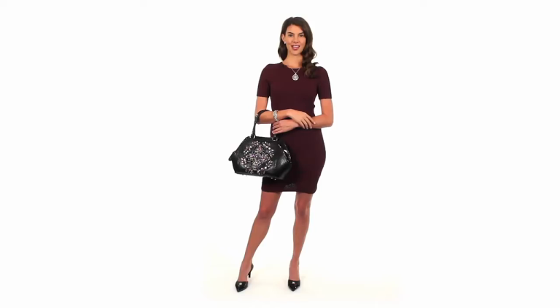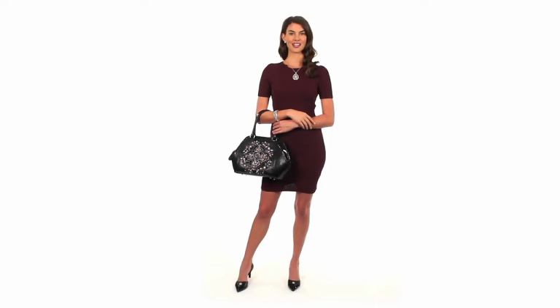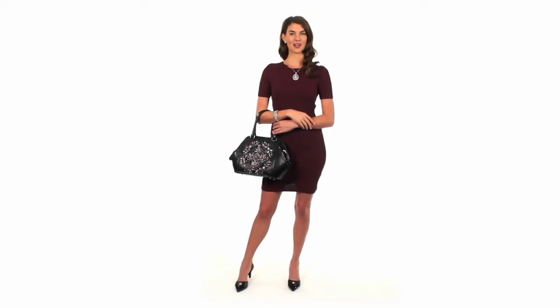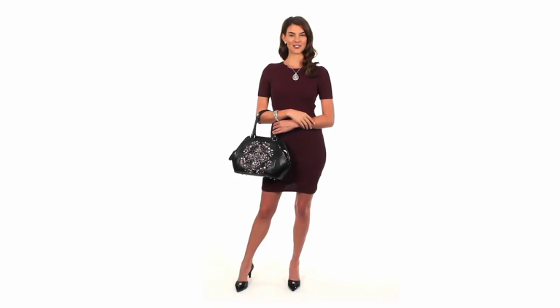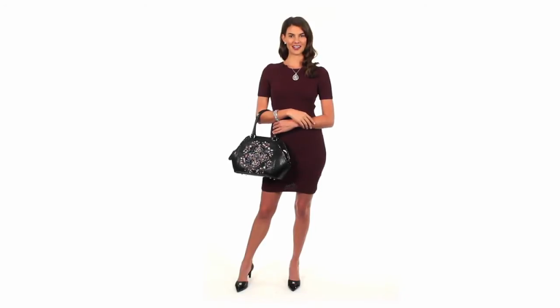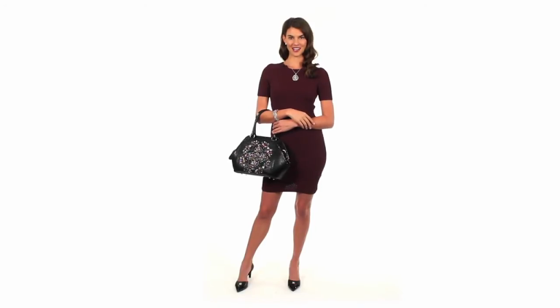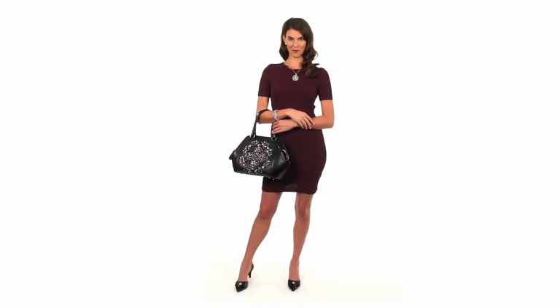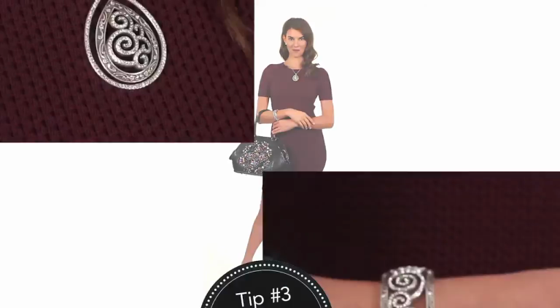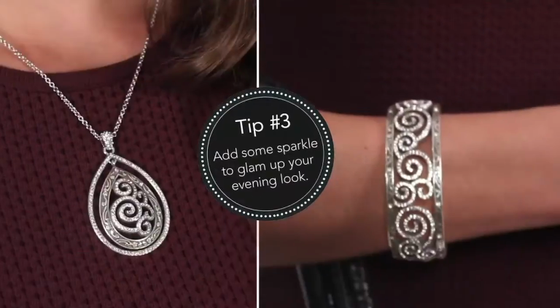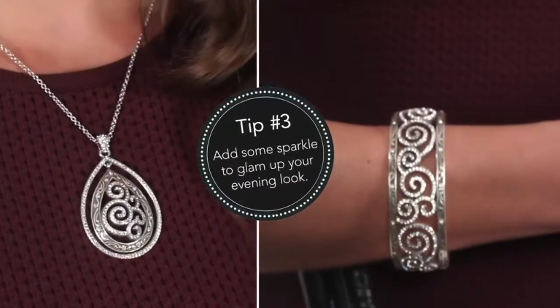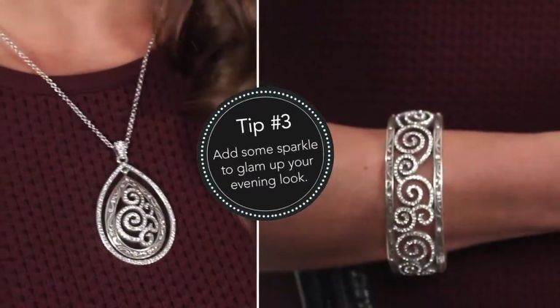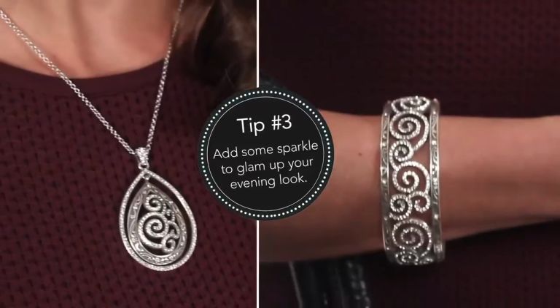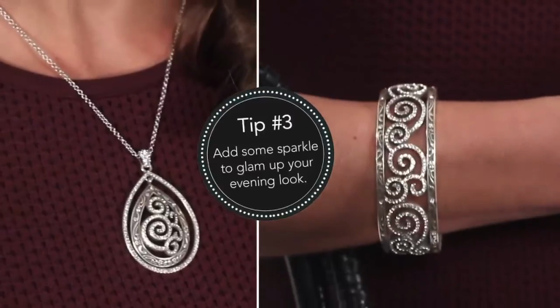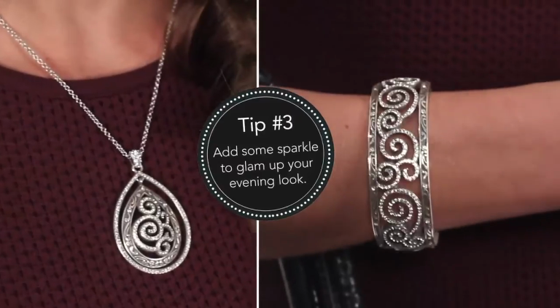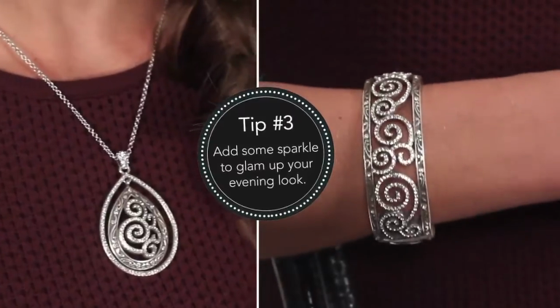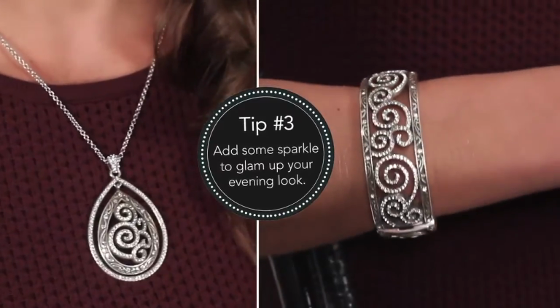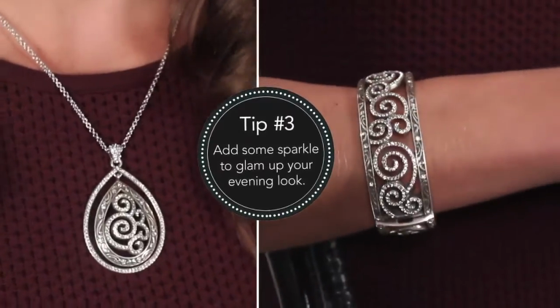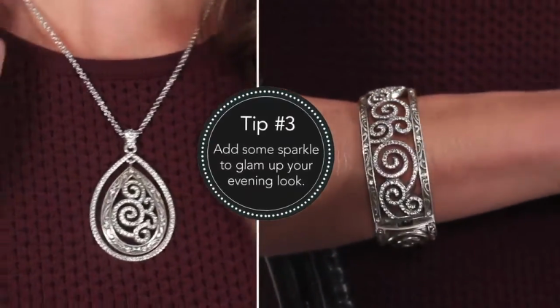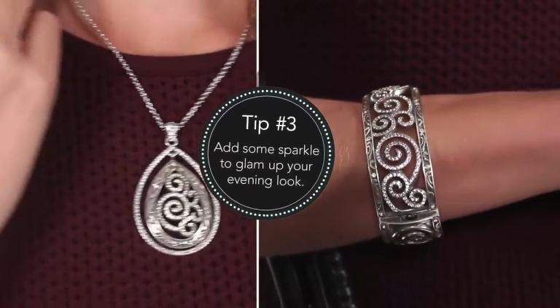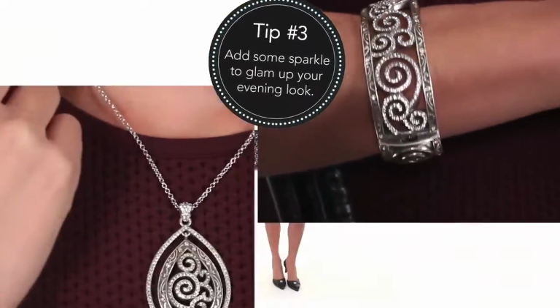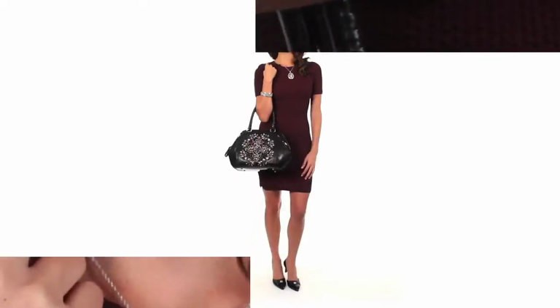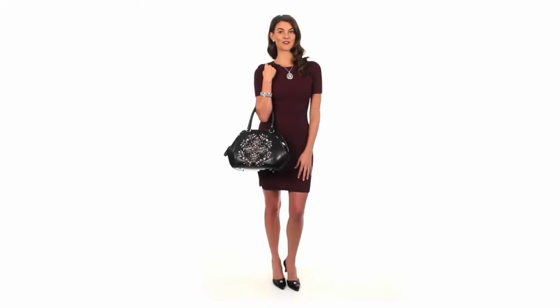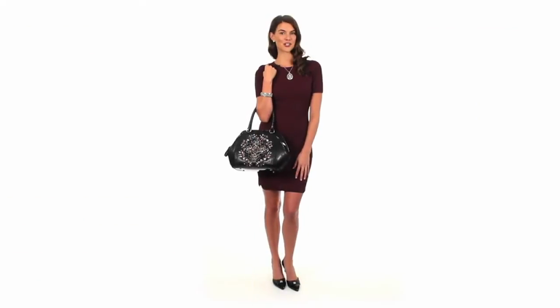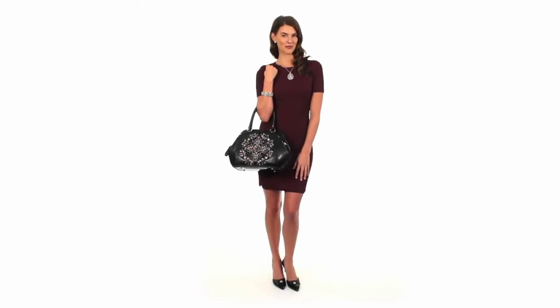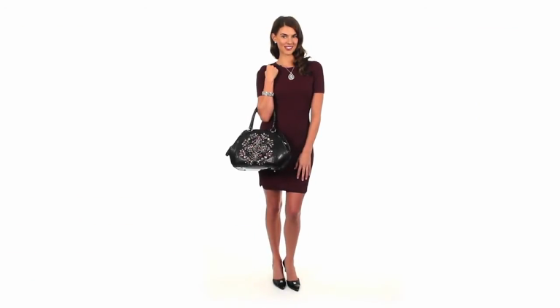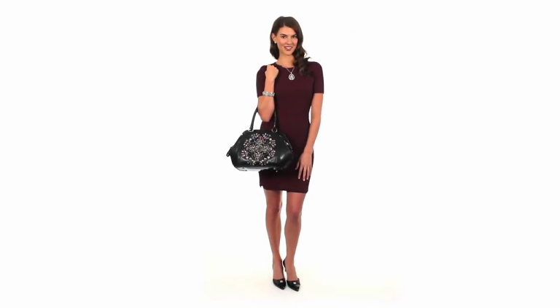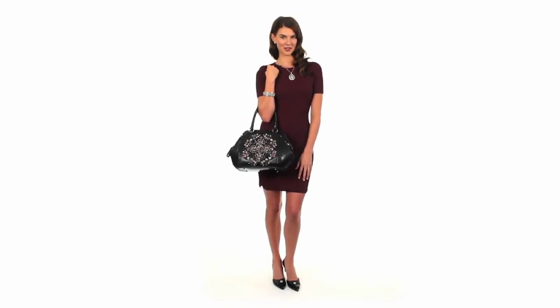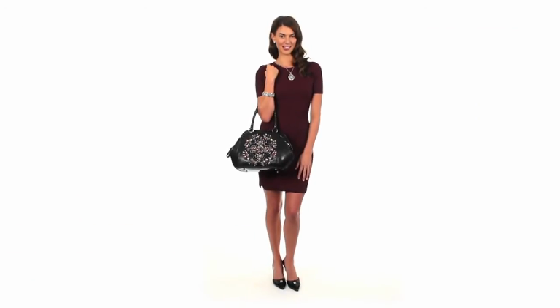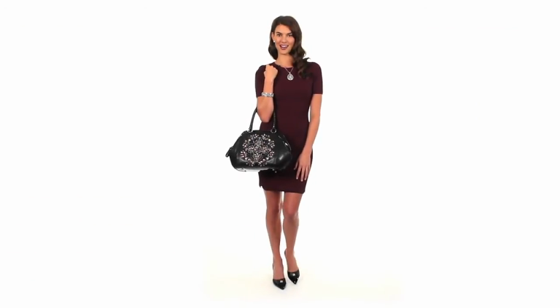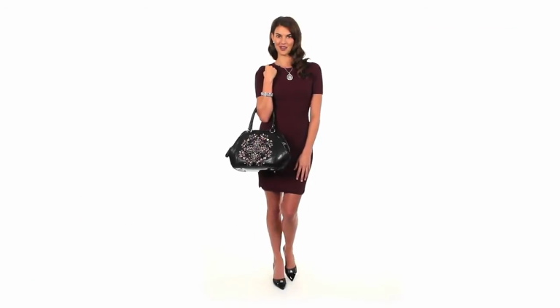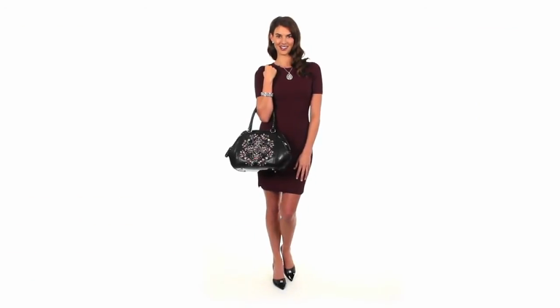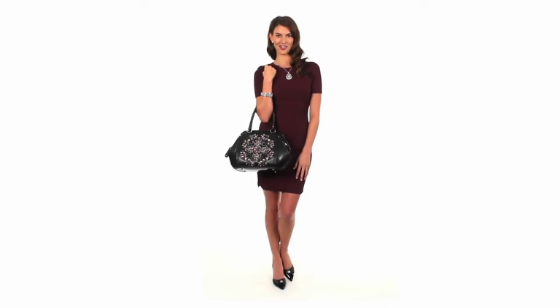To get ready for date night, I swapped out my jewelry to the Shiraz collection to add a bit of sparkle. I added a fresh coat of mascara and lipstick and I'm ready to go.